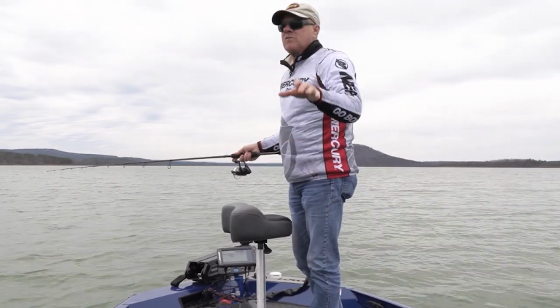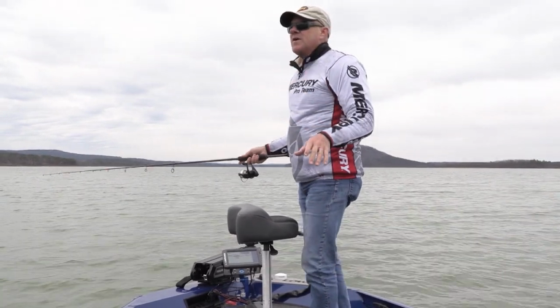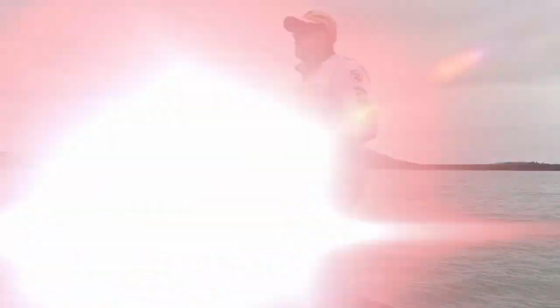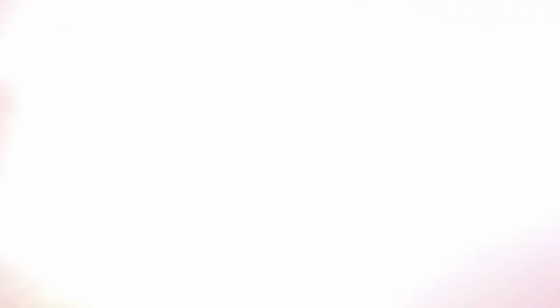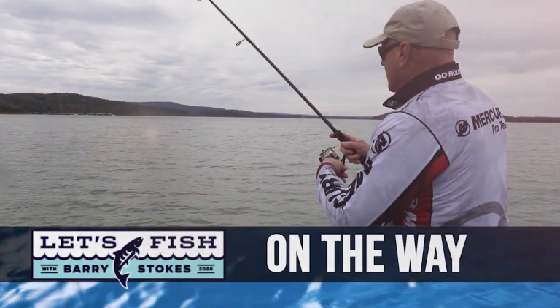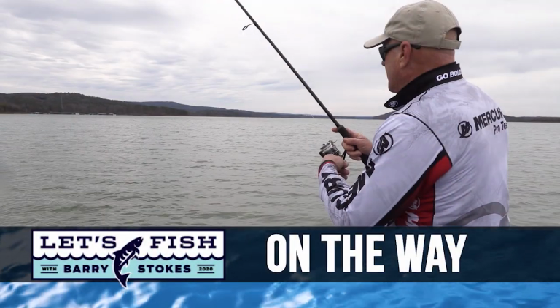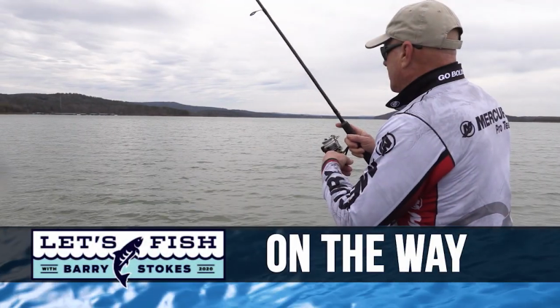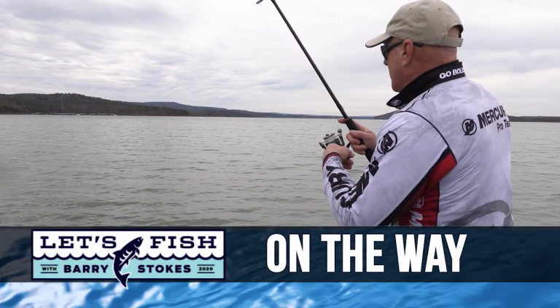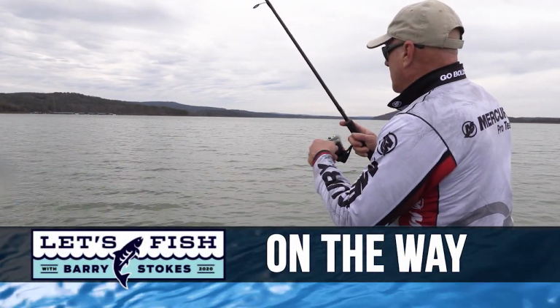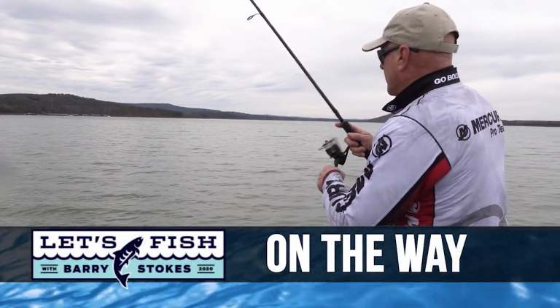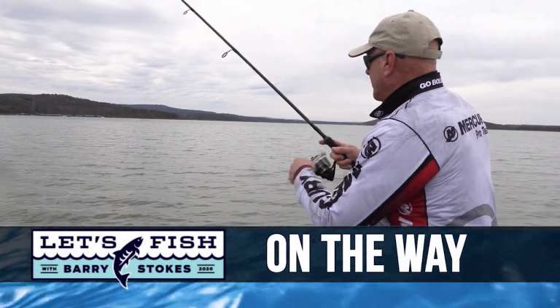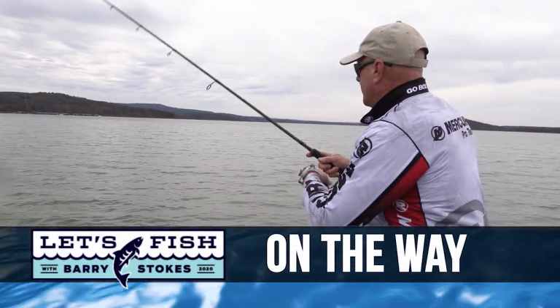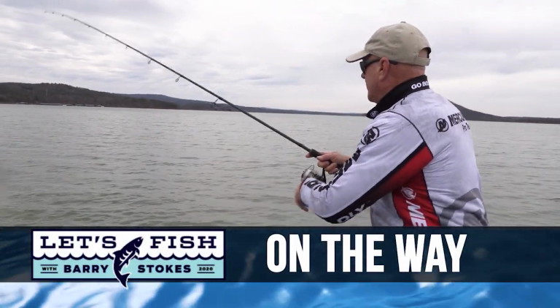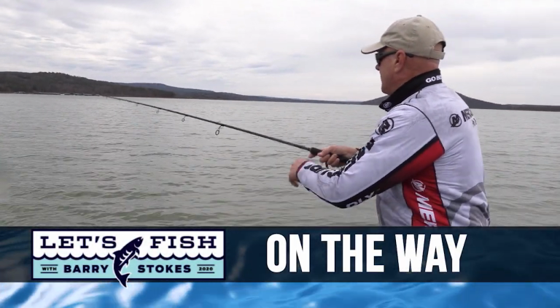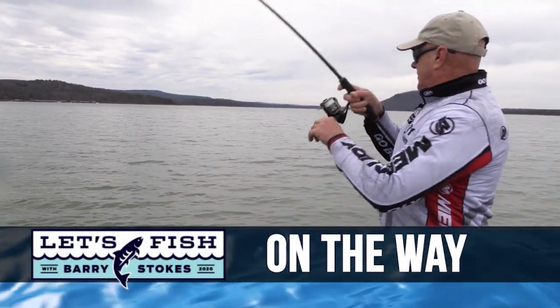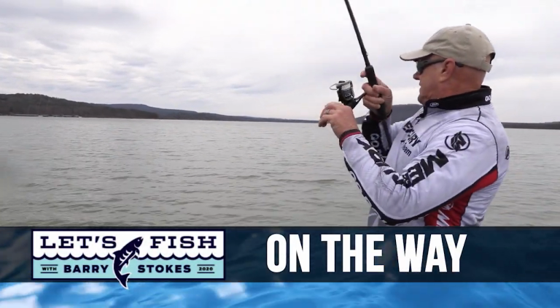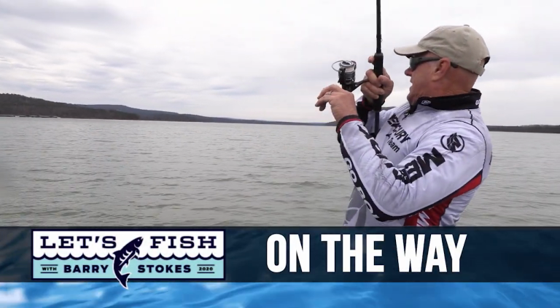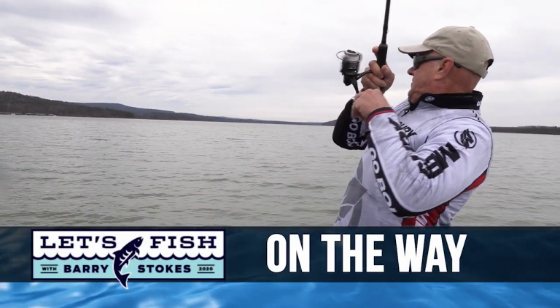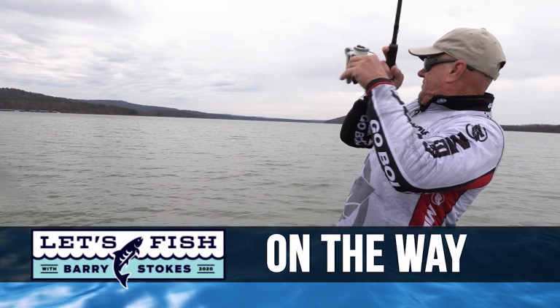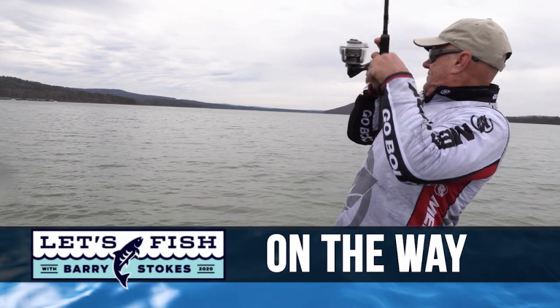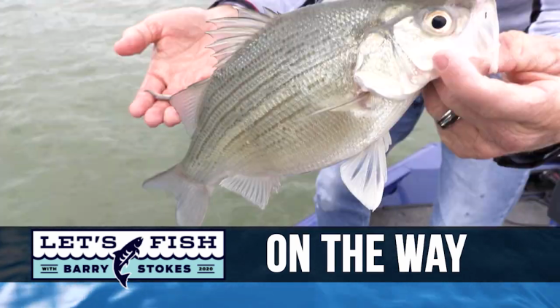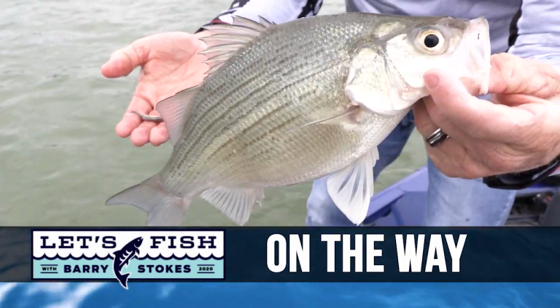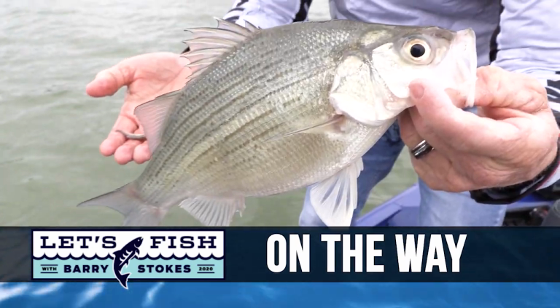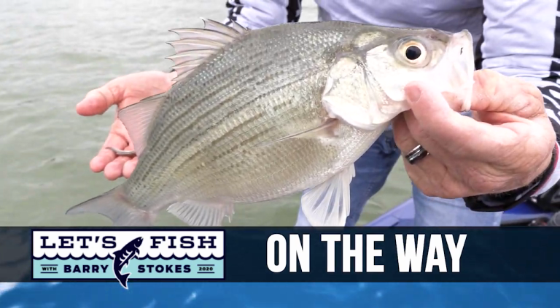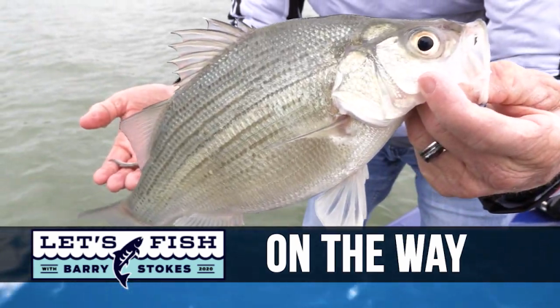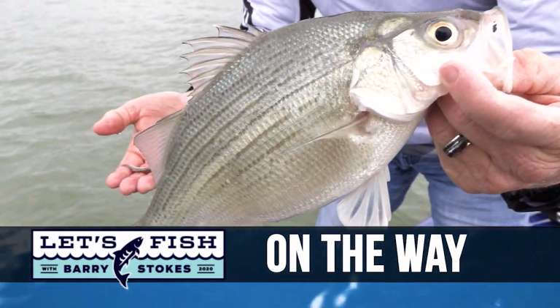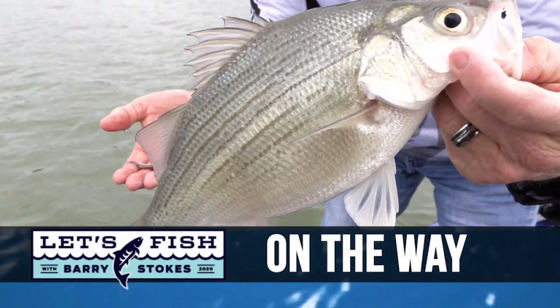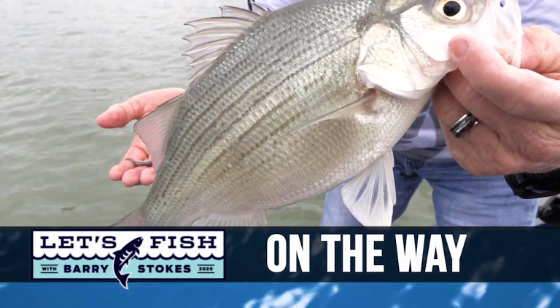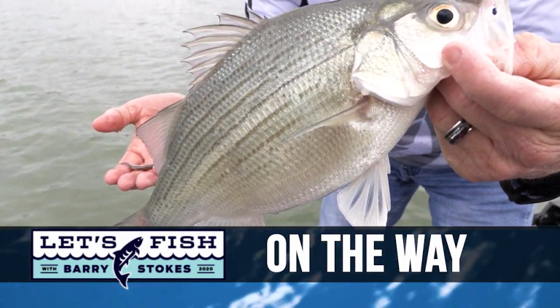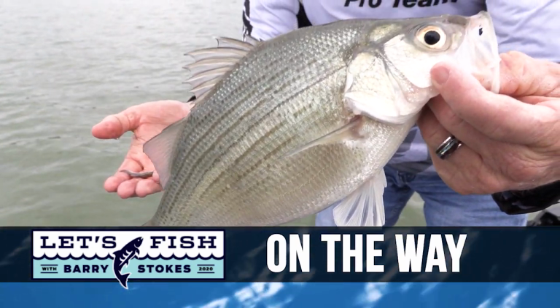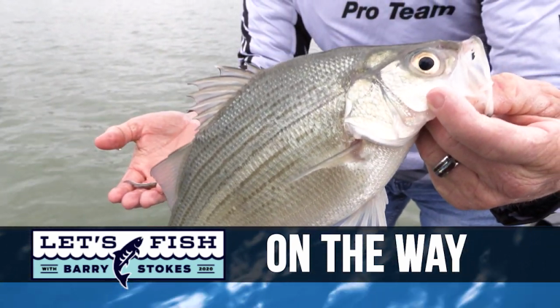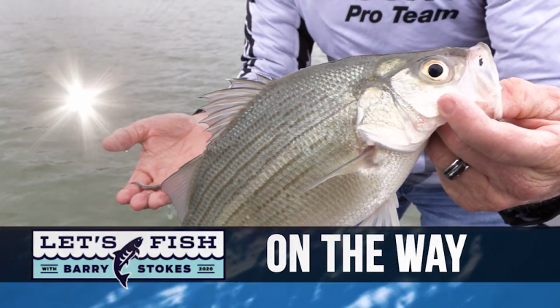Stay with us — swimming it through those schools. There's one. Got him. That's a pretty good white bass — nothing wrong with that one.